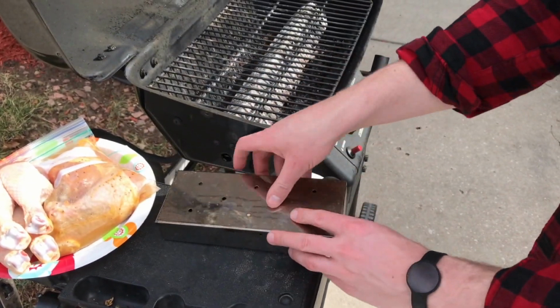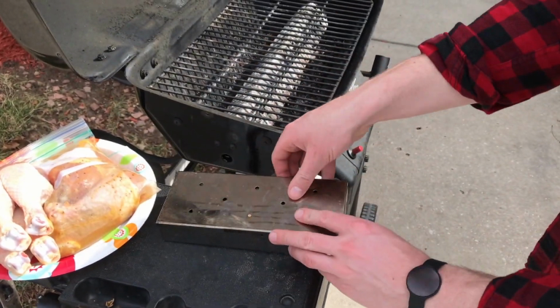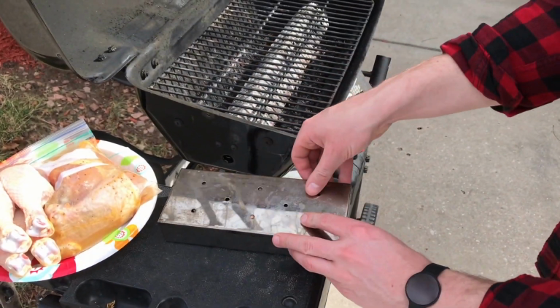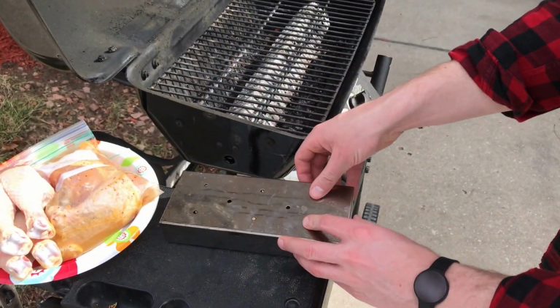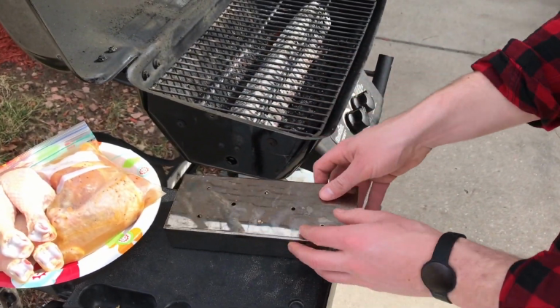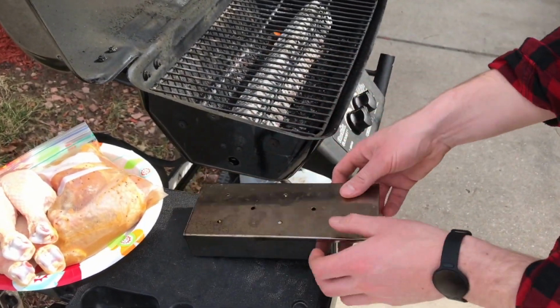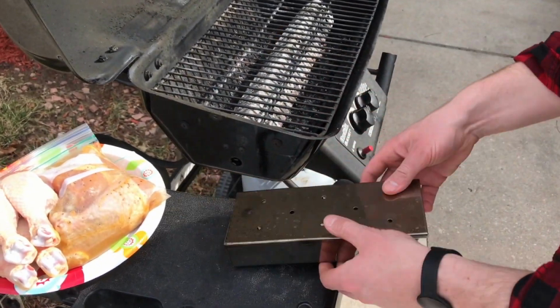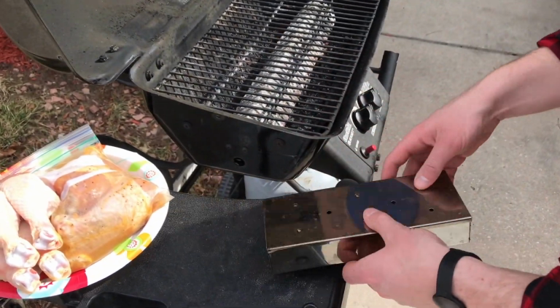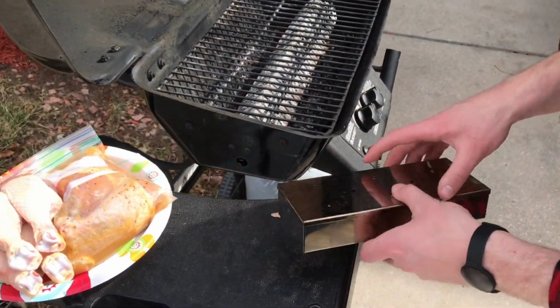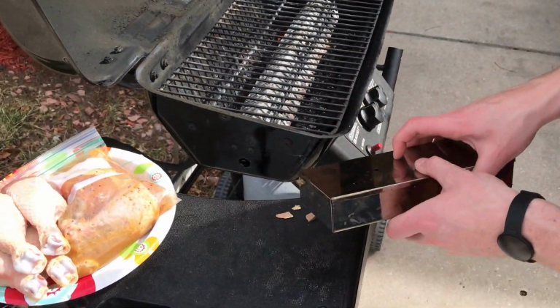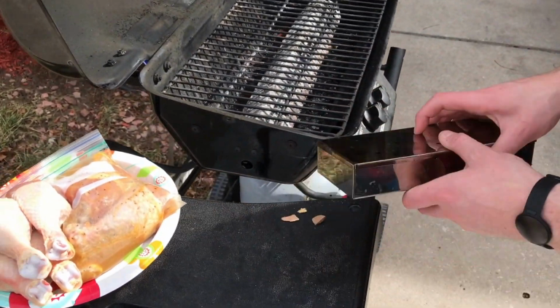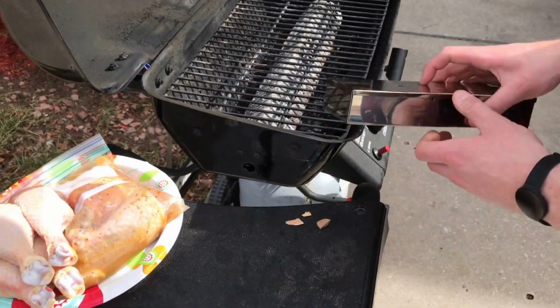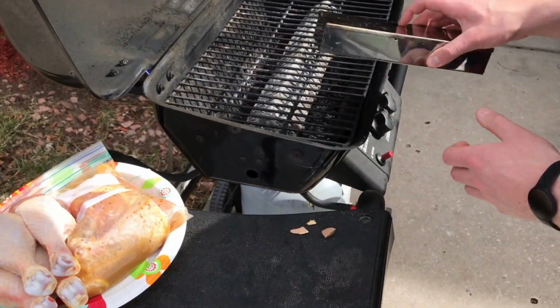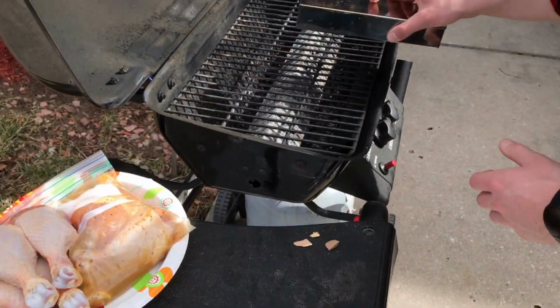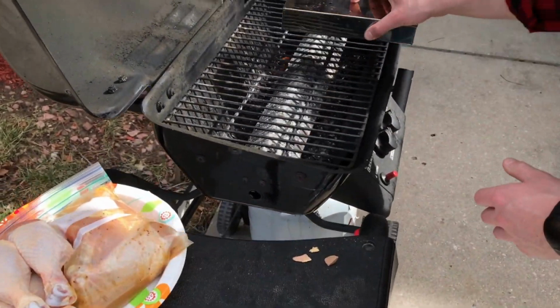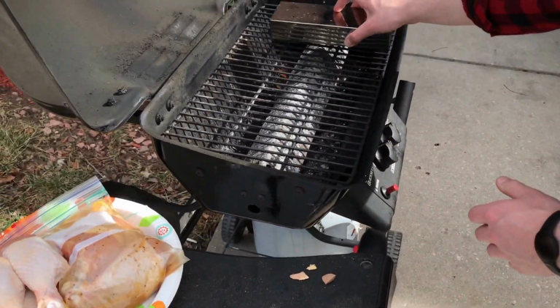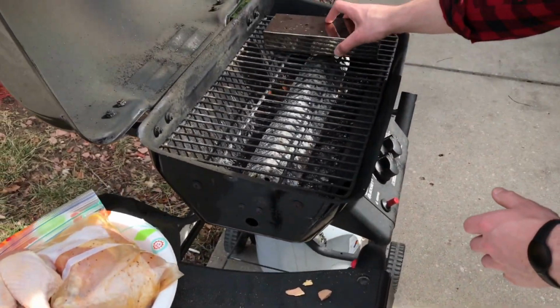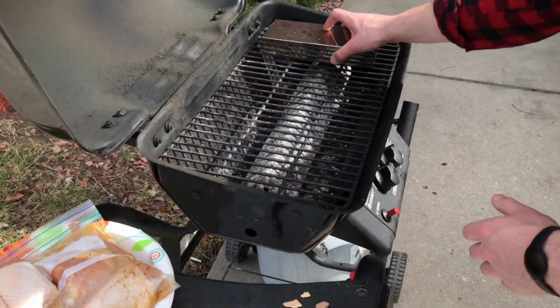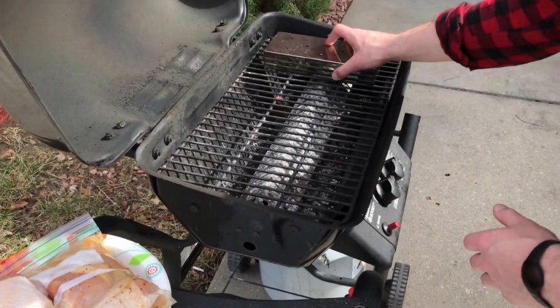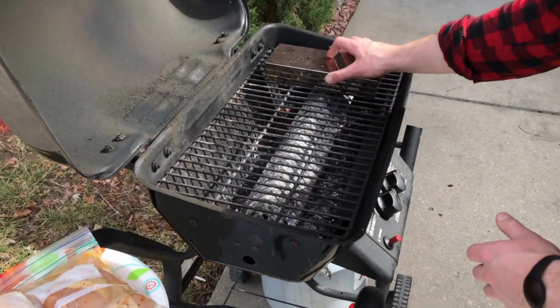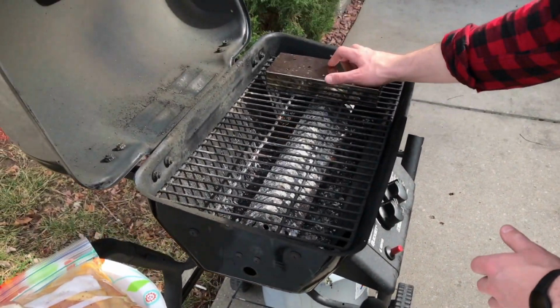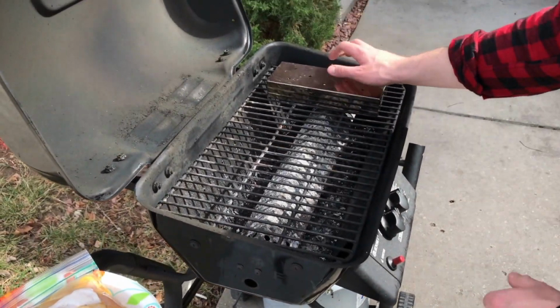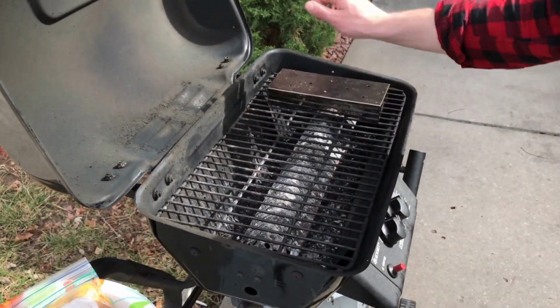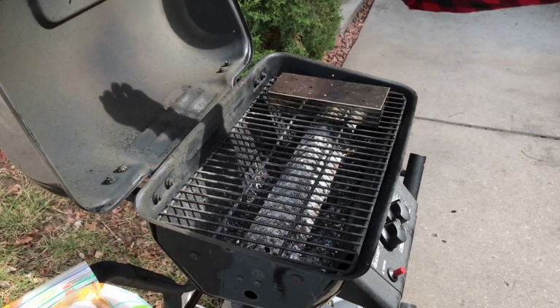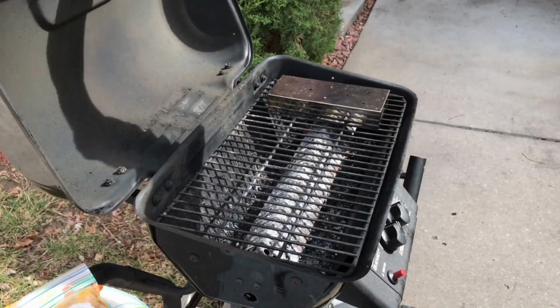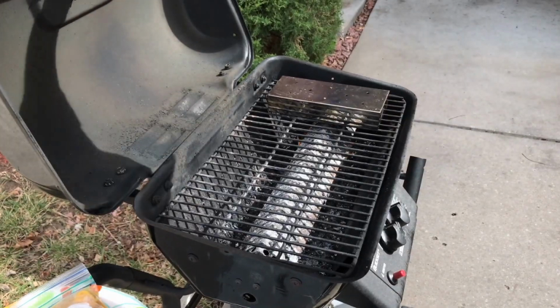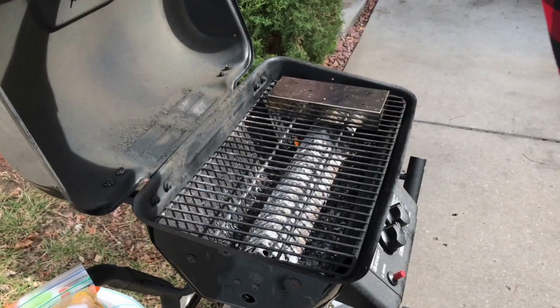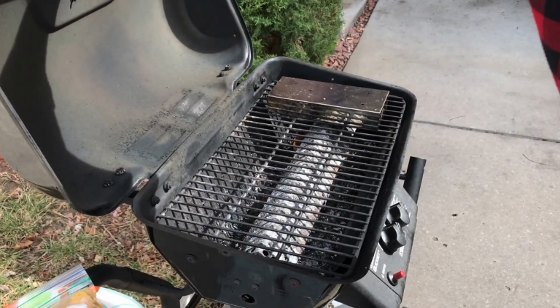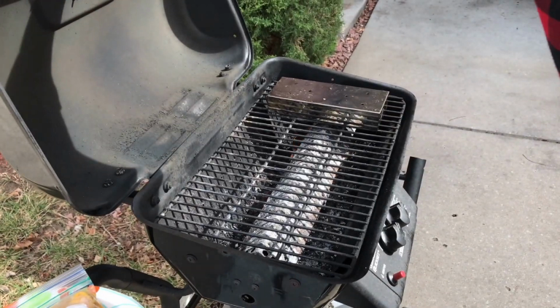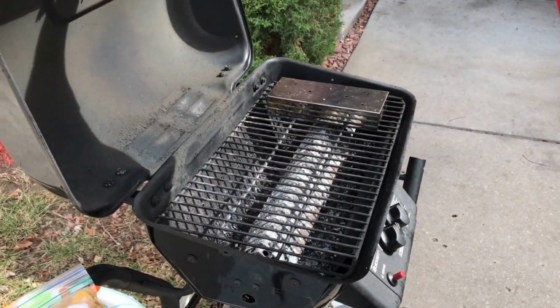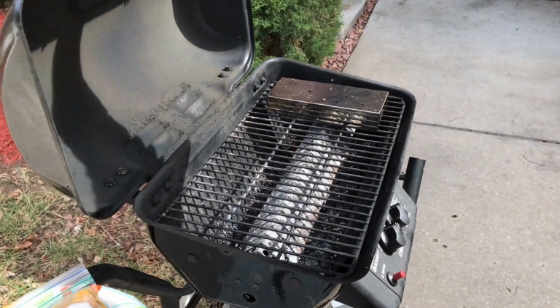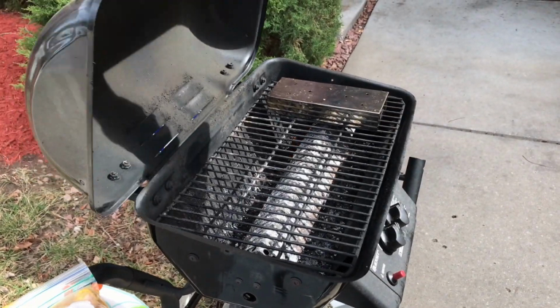Once you have the lid on, go ahead and place it on the grill for about 10 minutes with the lid closed.